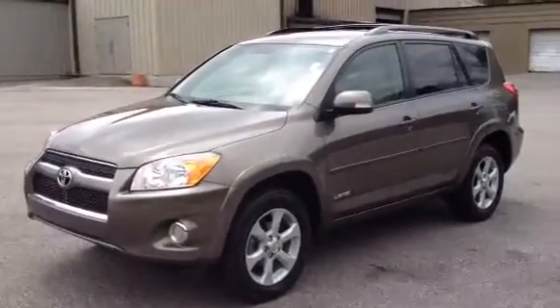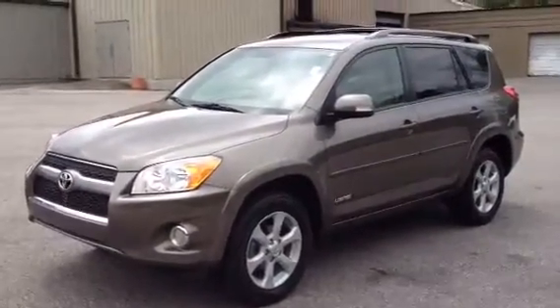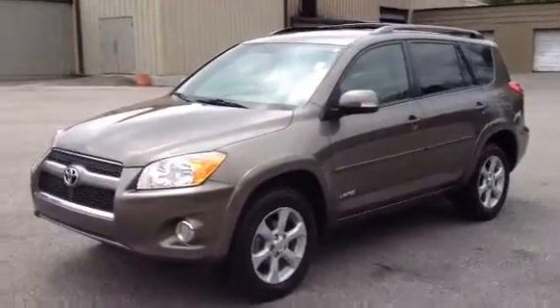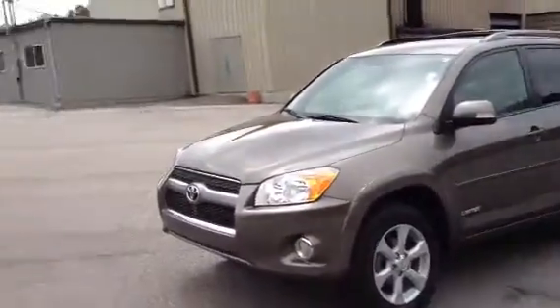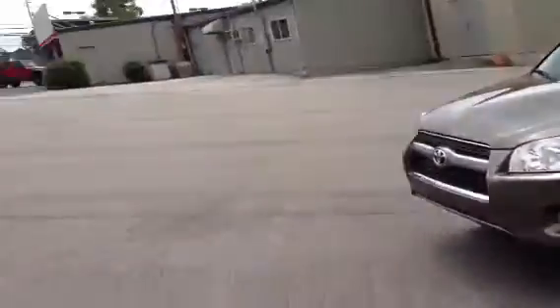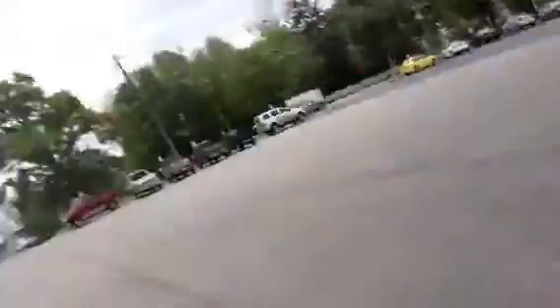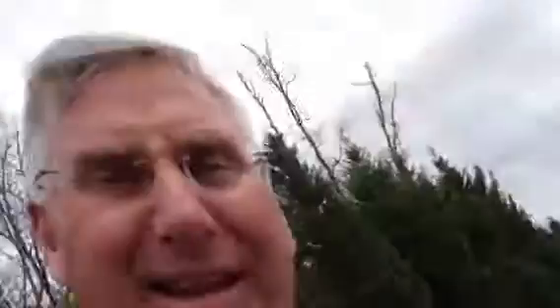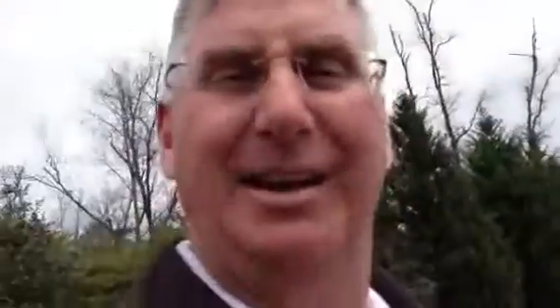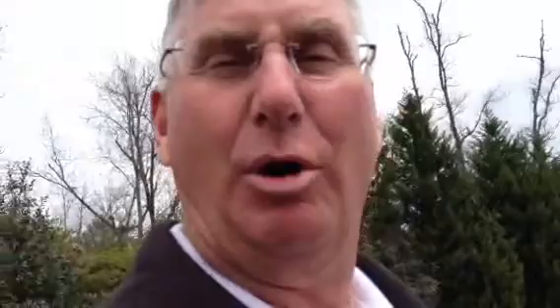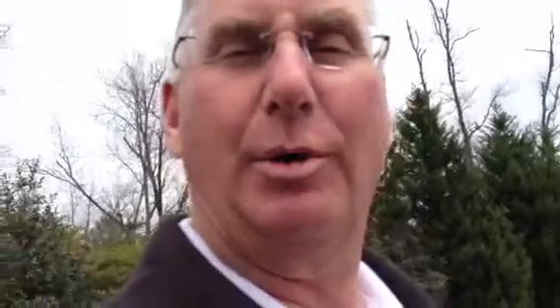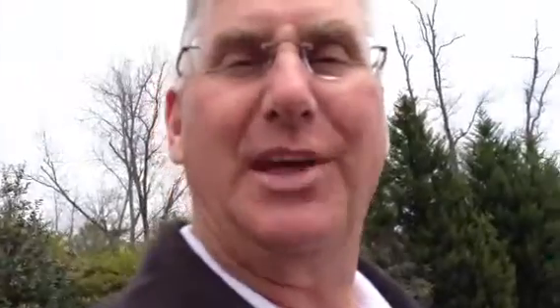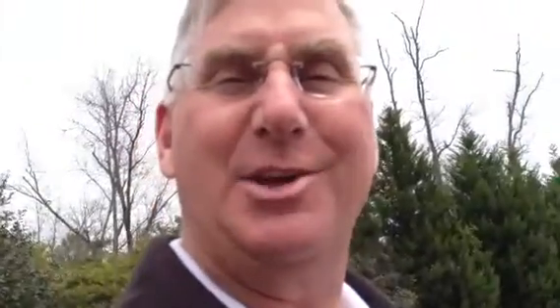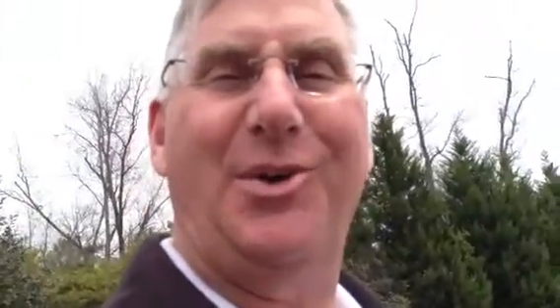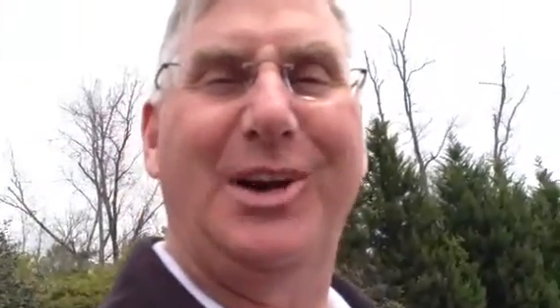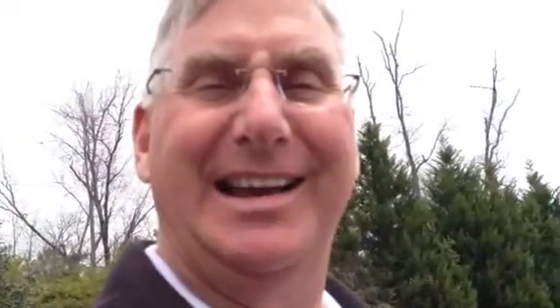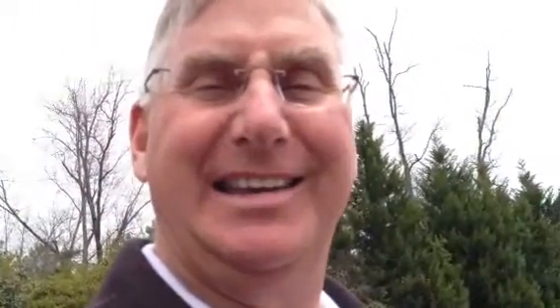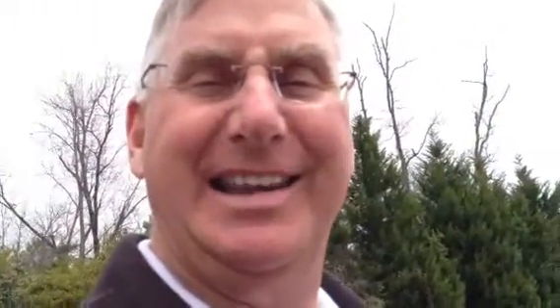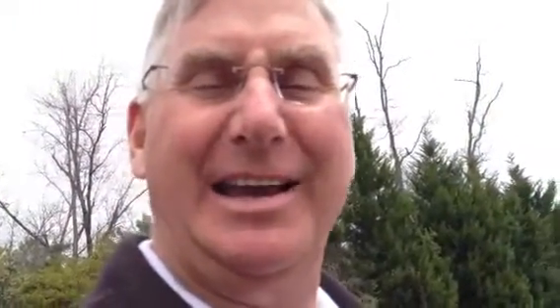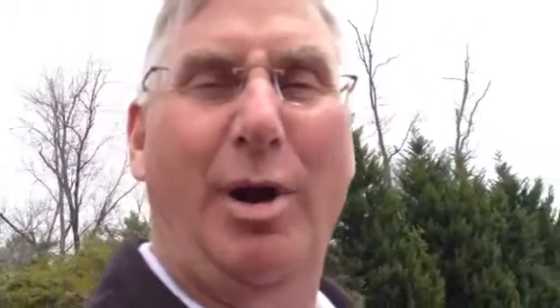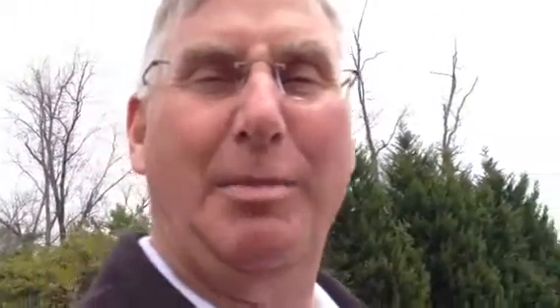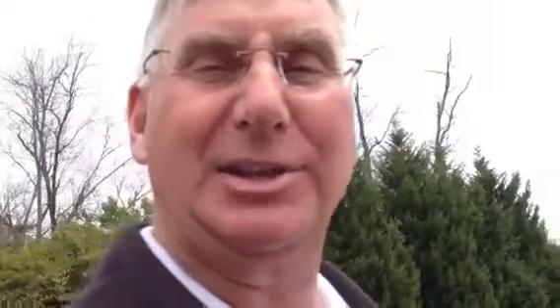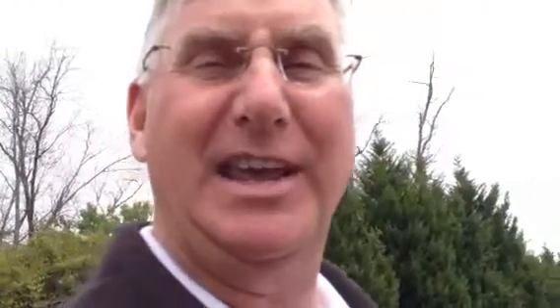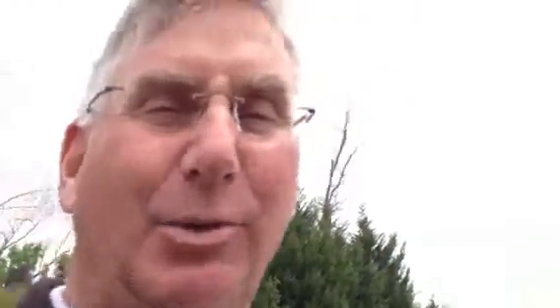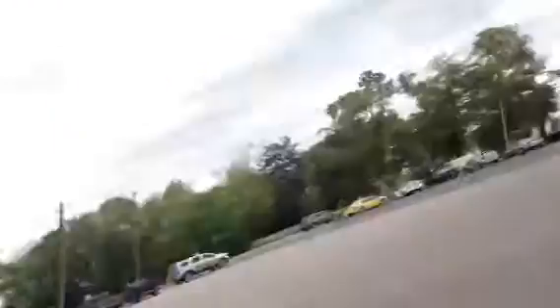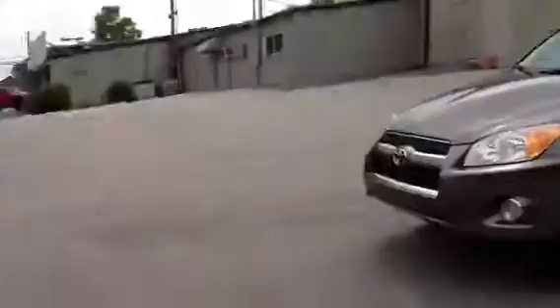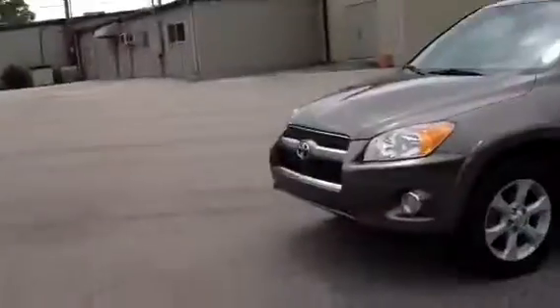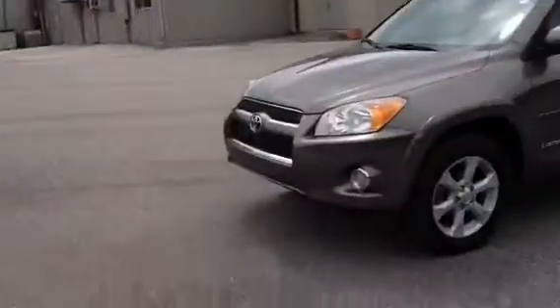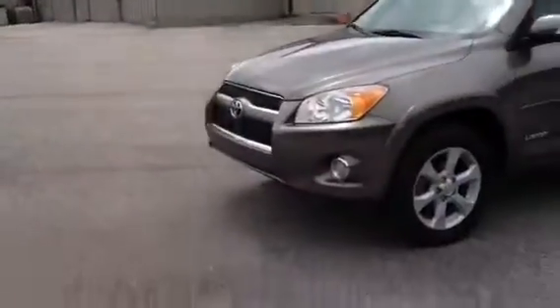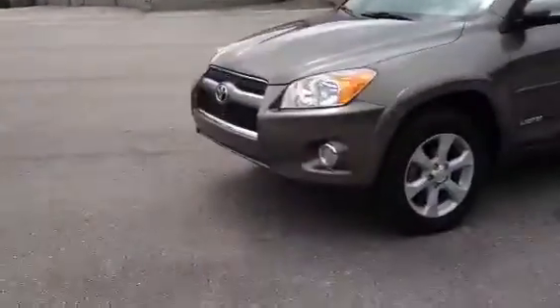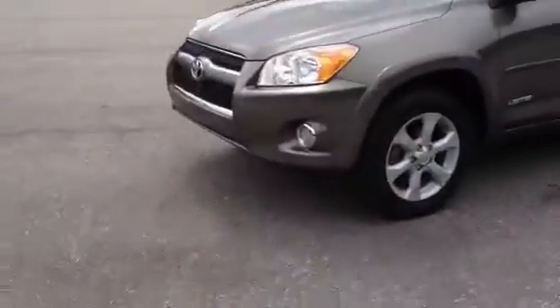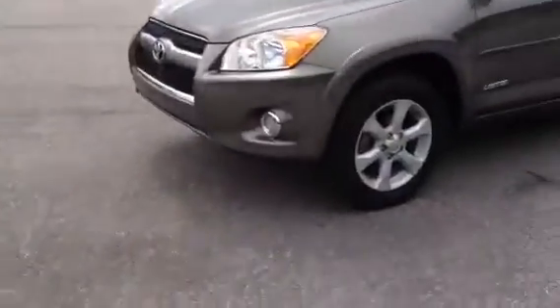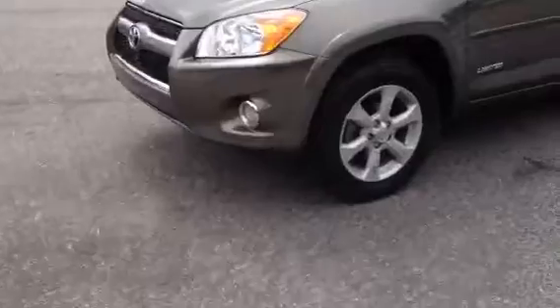This video is from Marty. Marty, I want to thank you for inquiring about this vehicle. I'm just going to do a quick walk around.